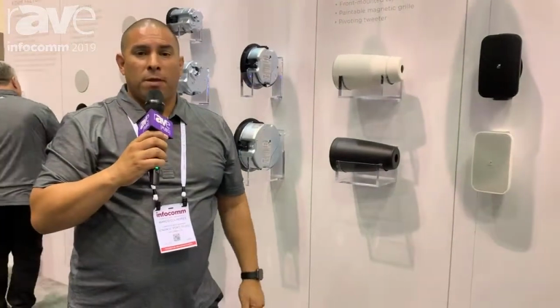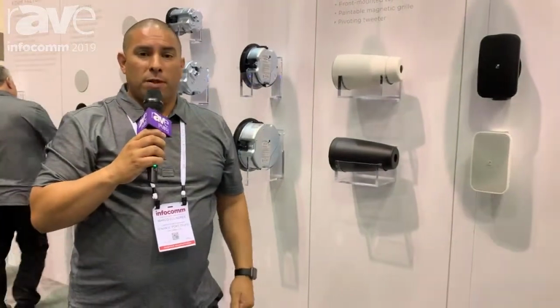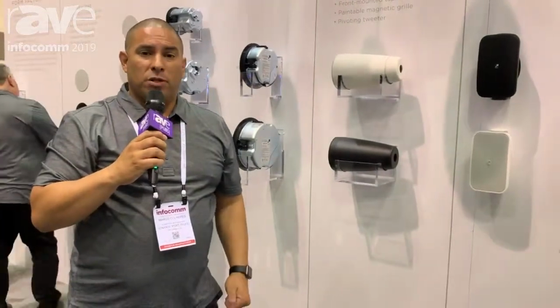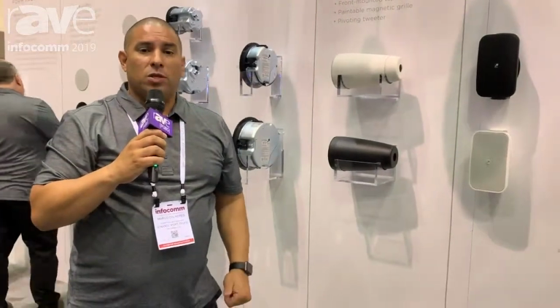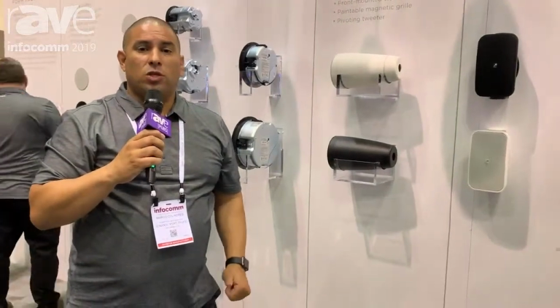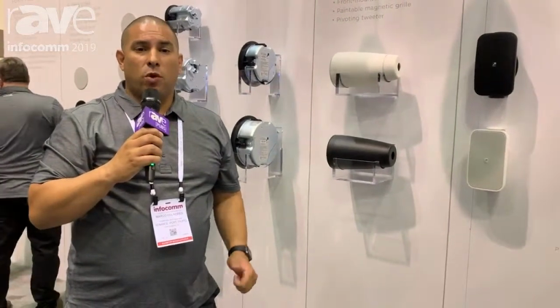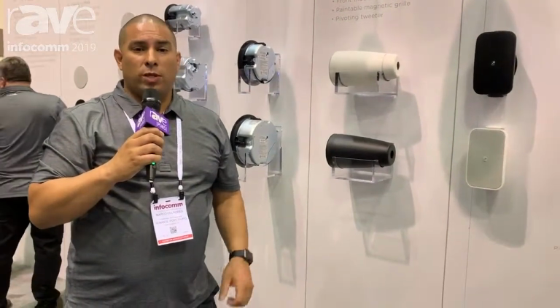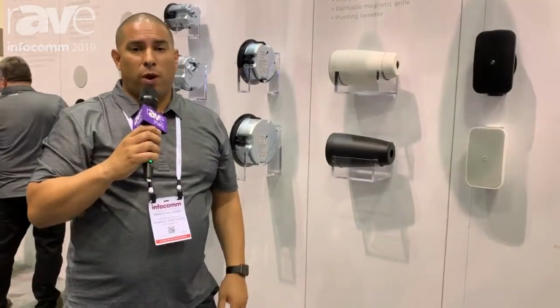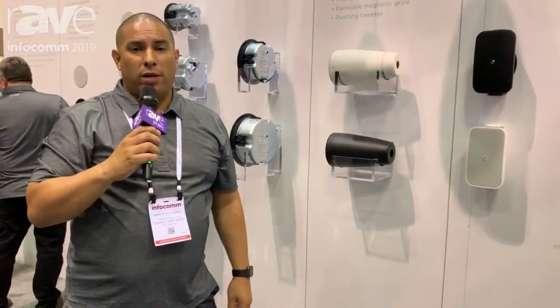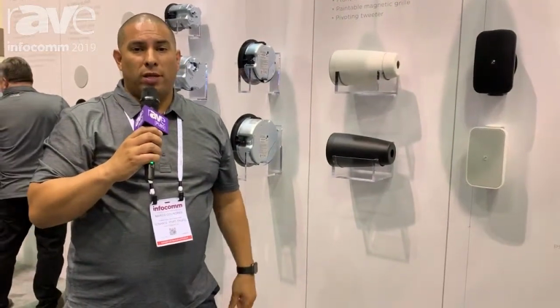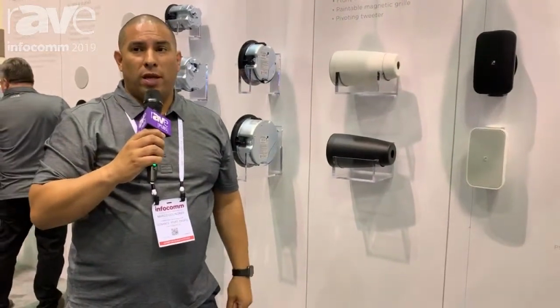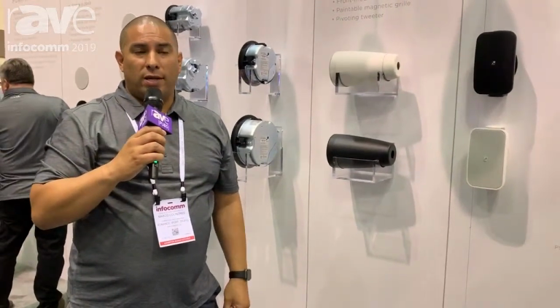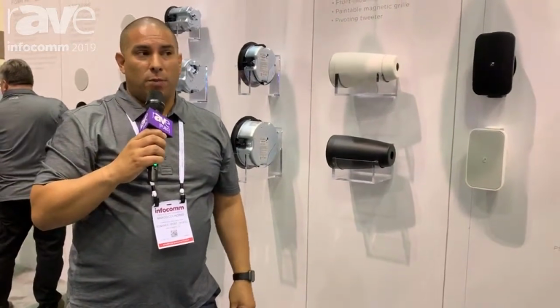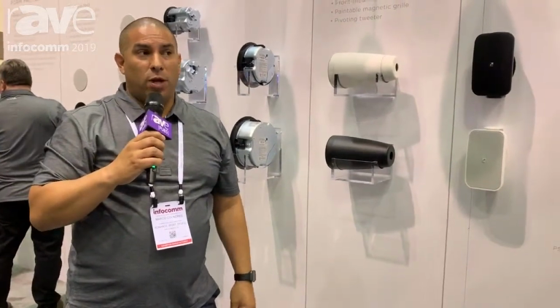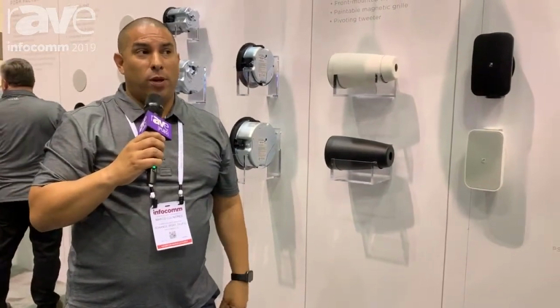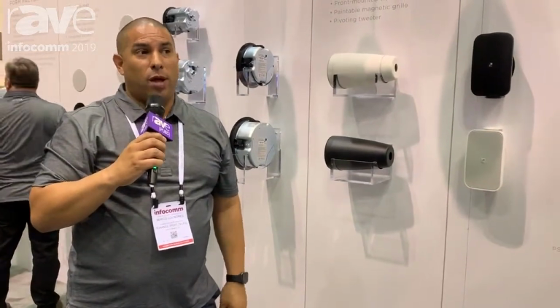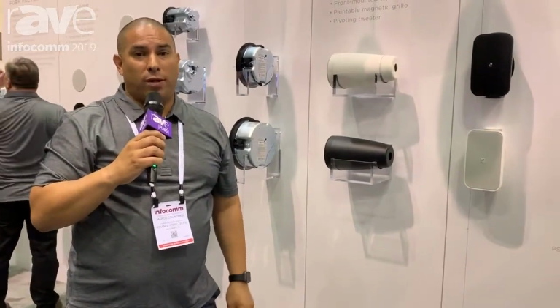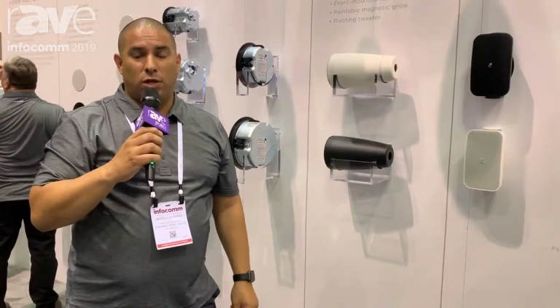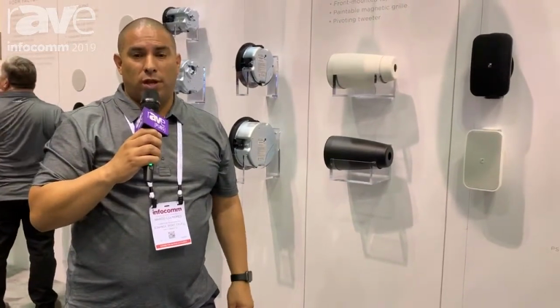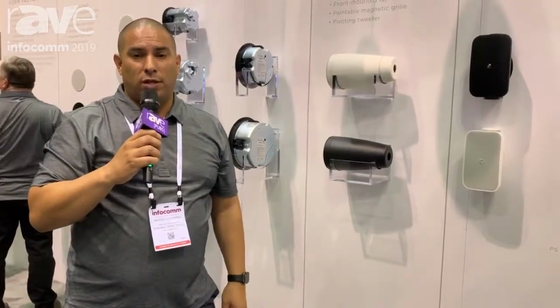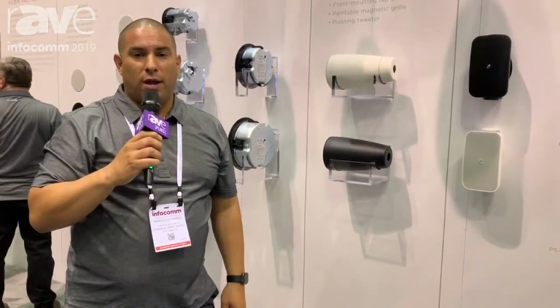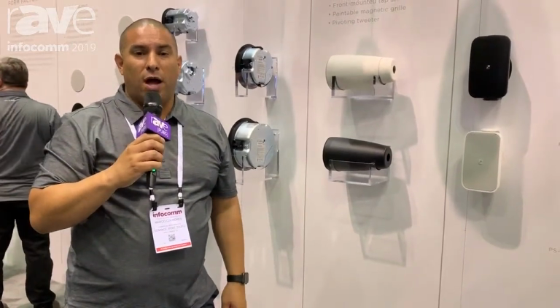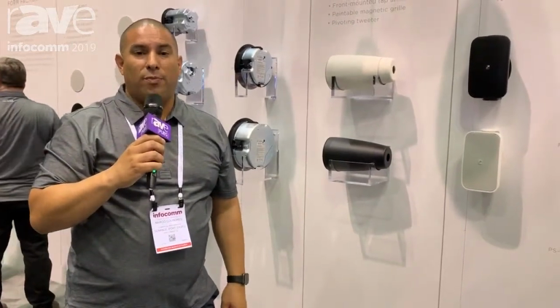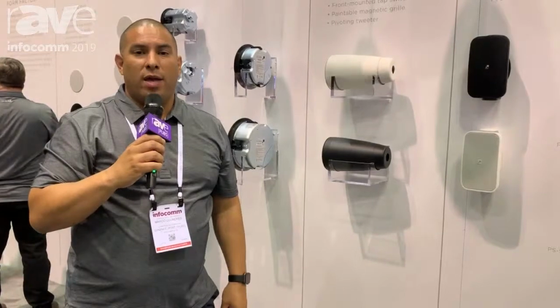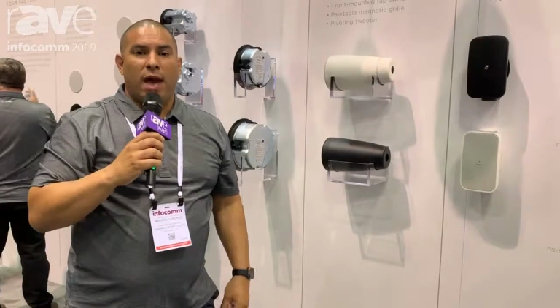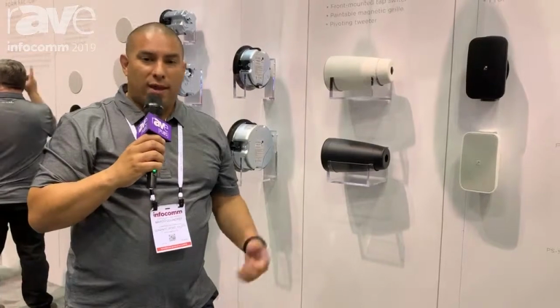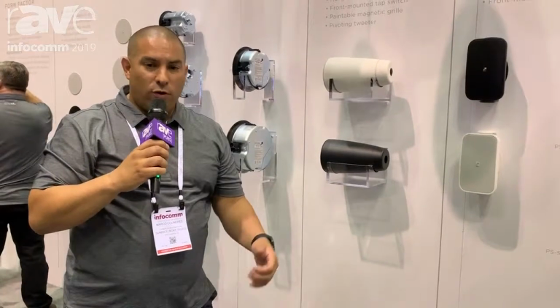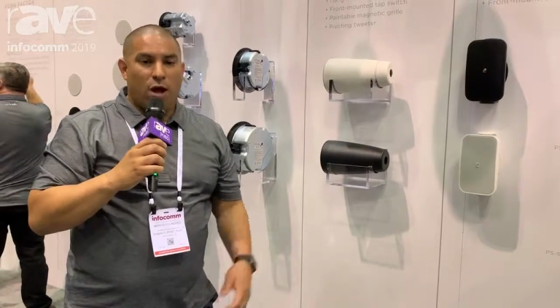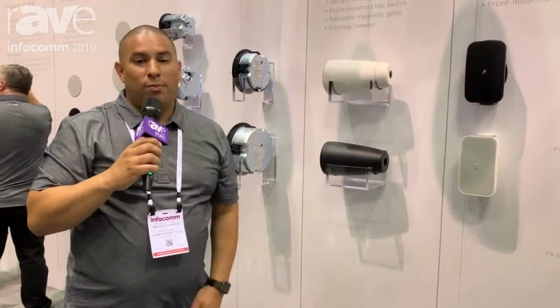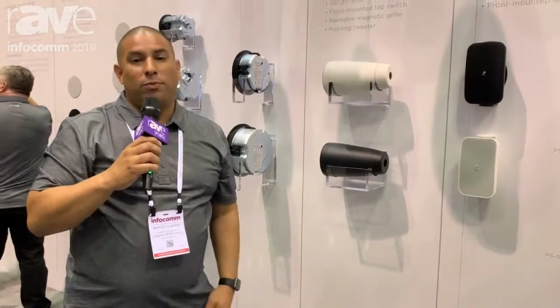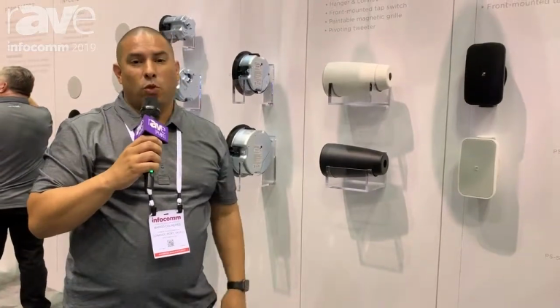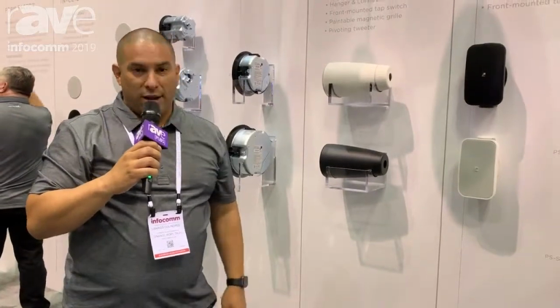This is Sonance Products at www.sonance.com at InfoComm 2019.